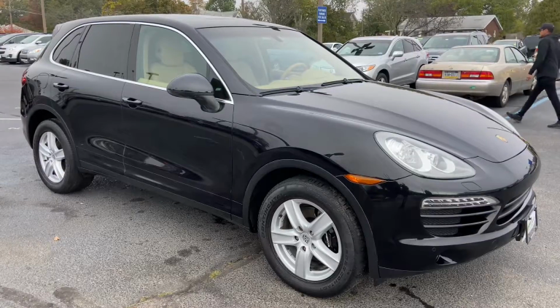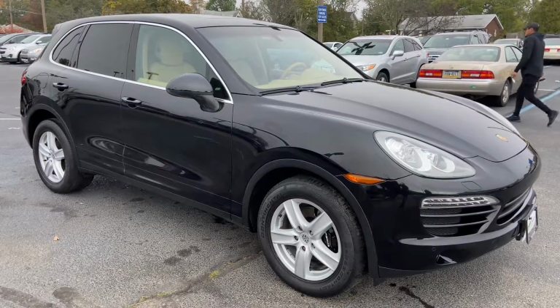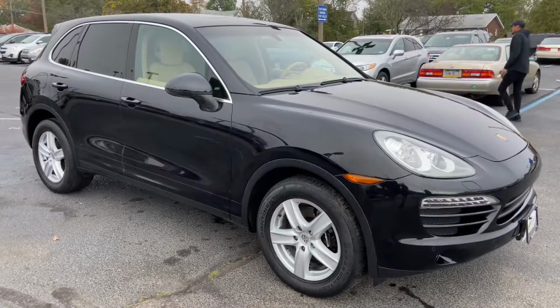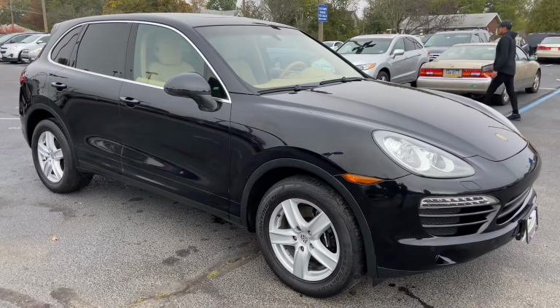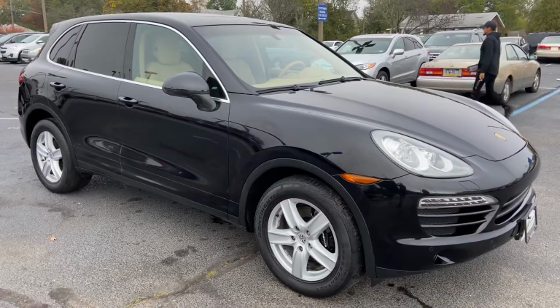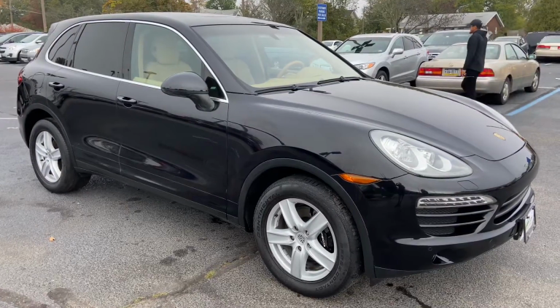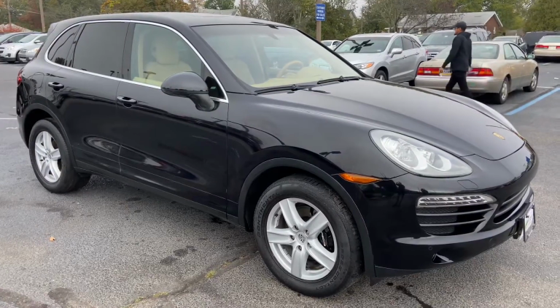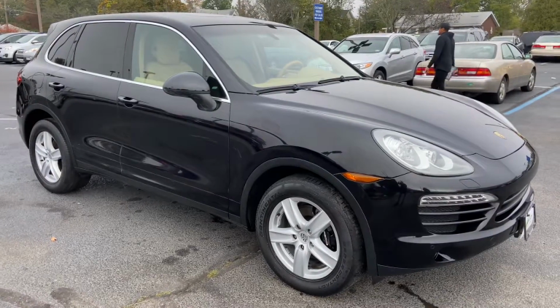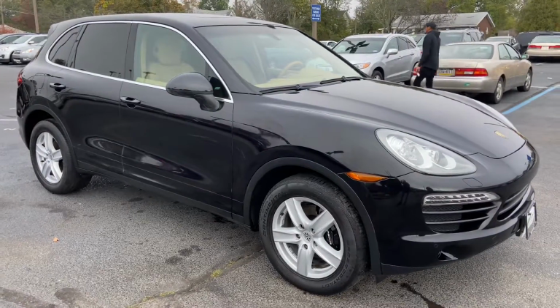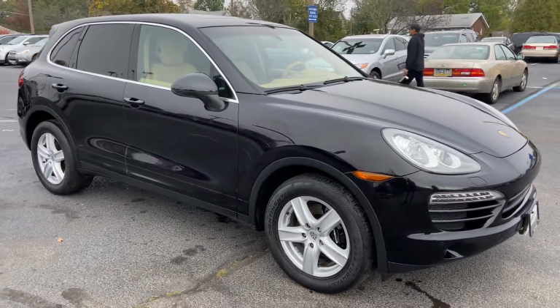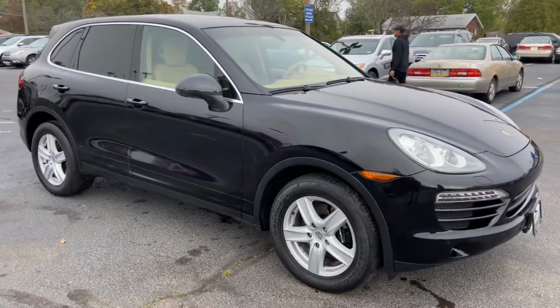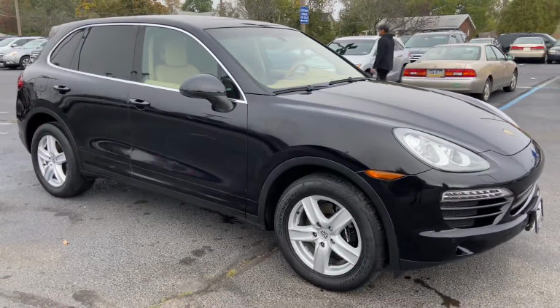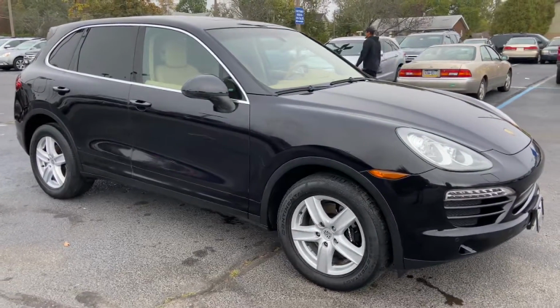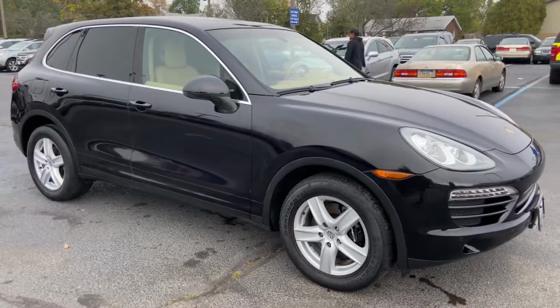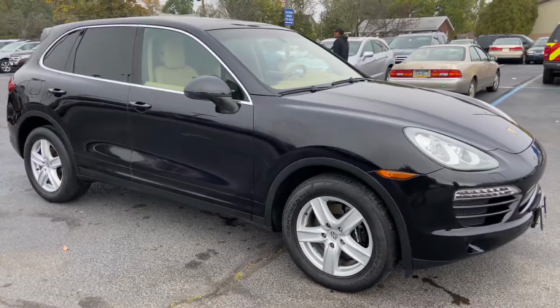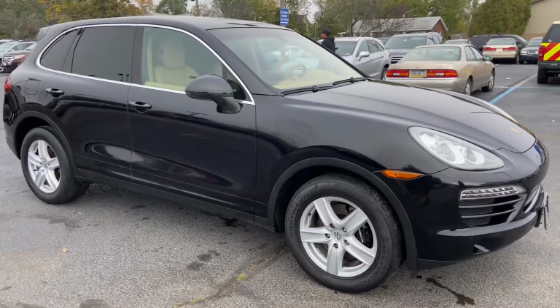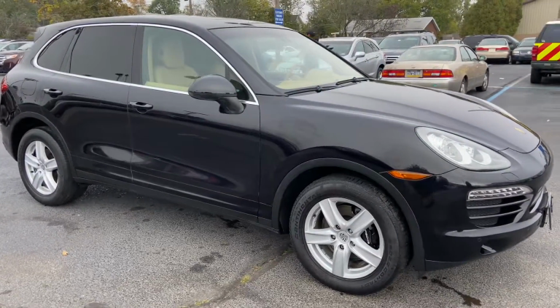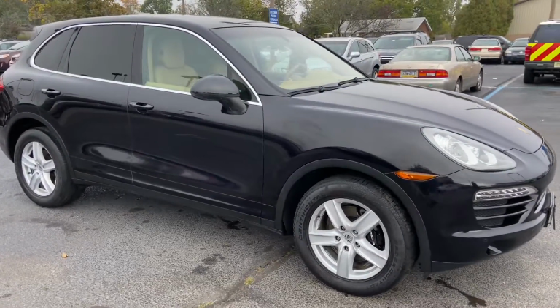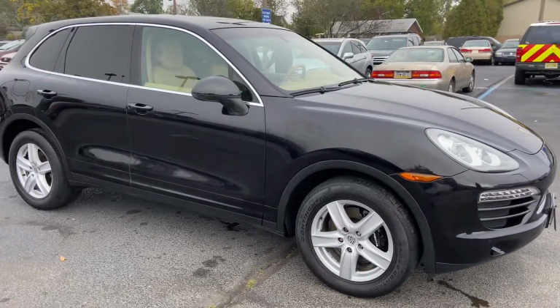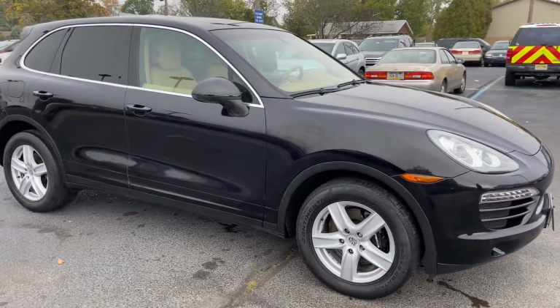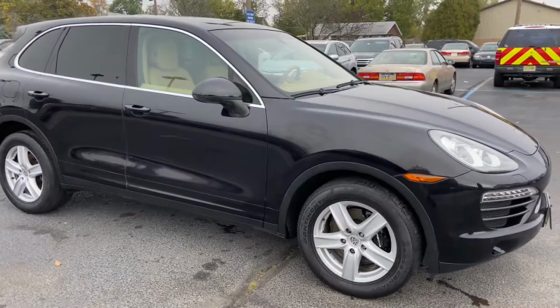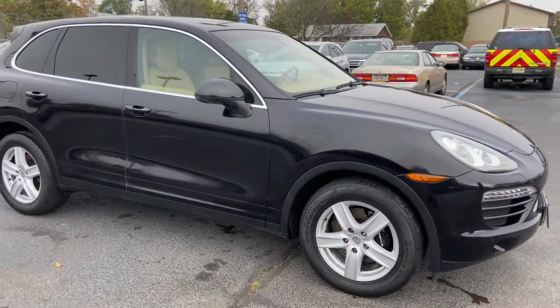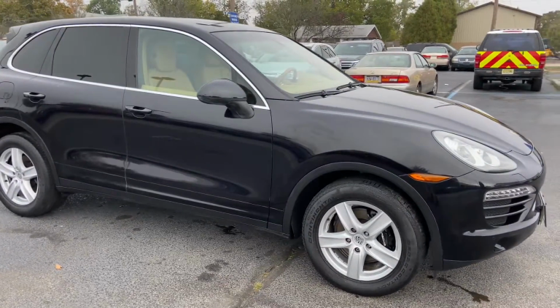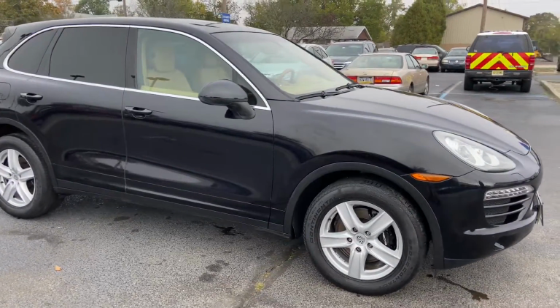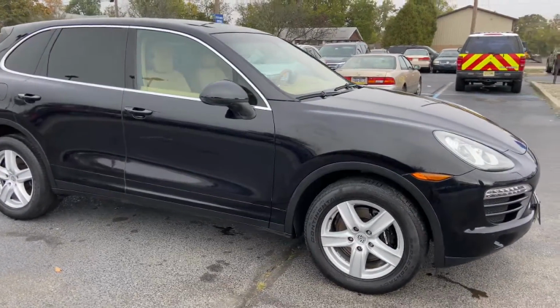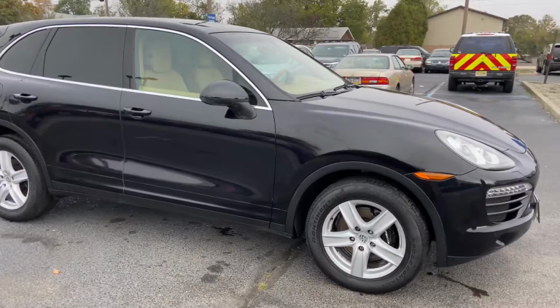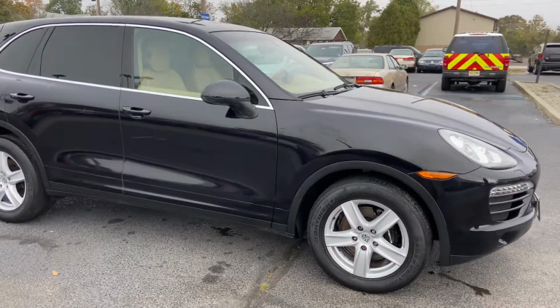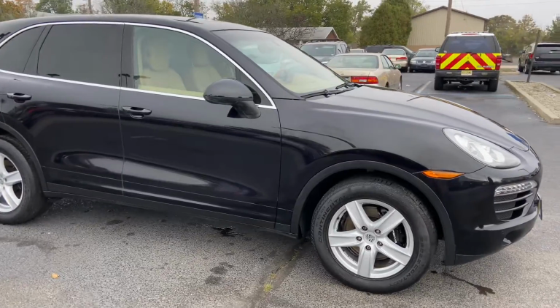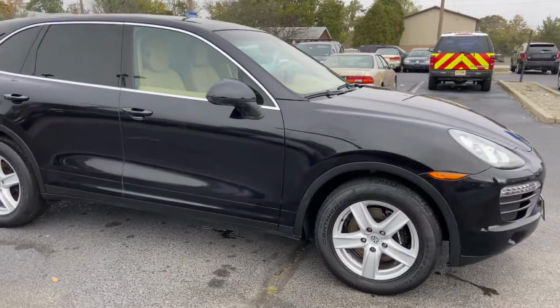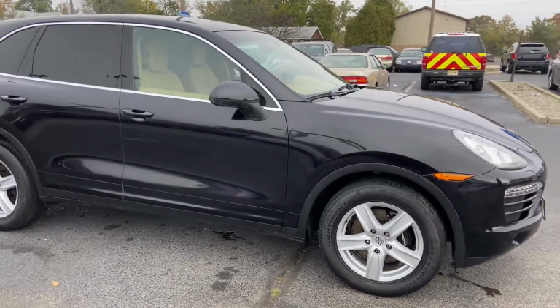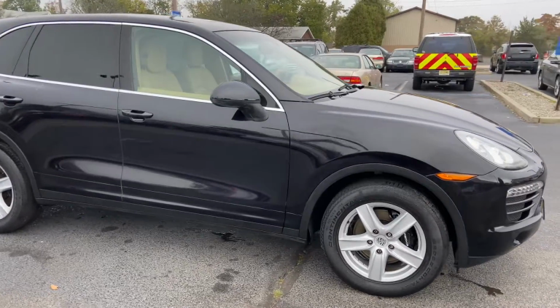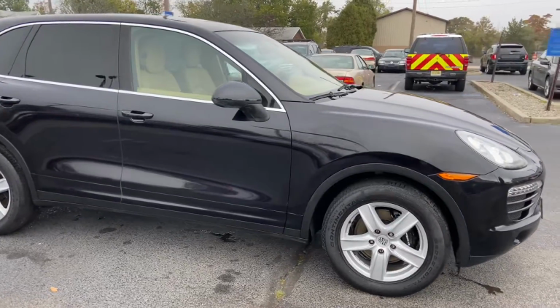Hi guys, Josh here at Bridge Auto Group with the 2011 Porsche Cayenne.